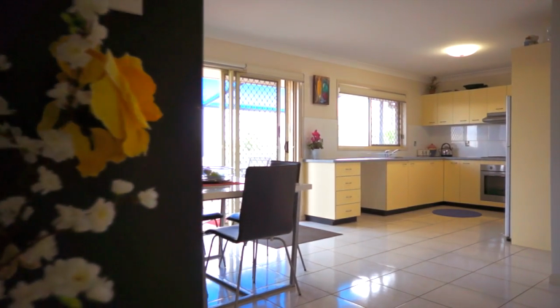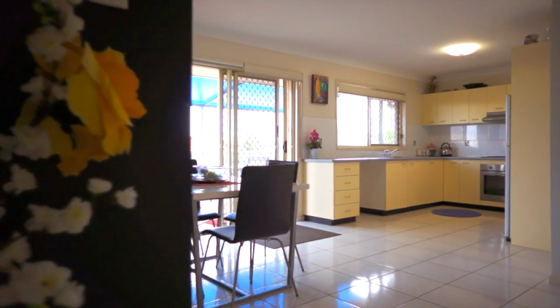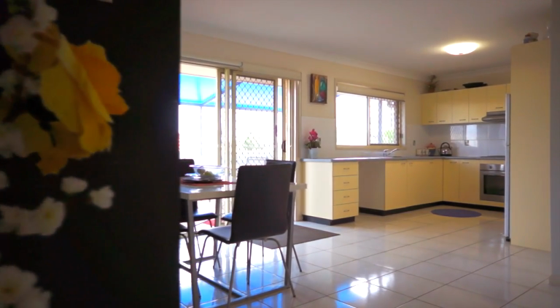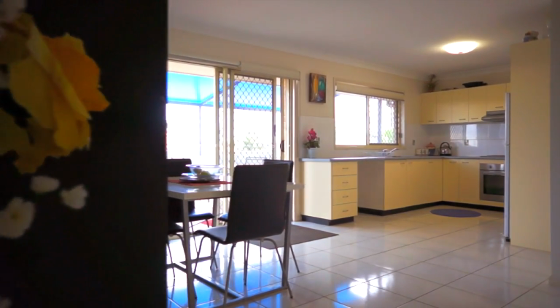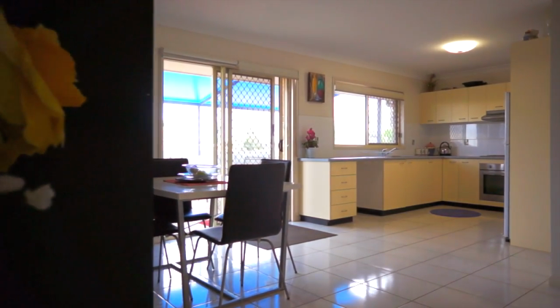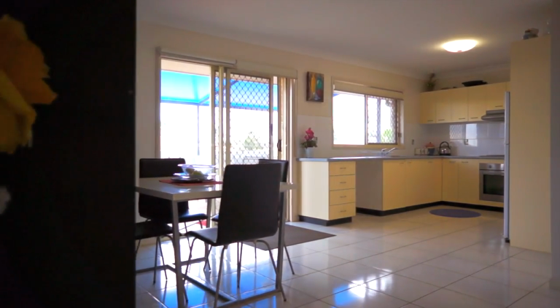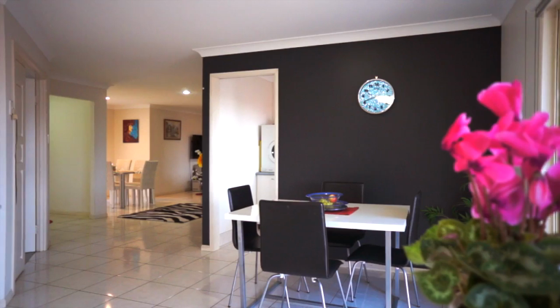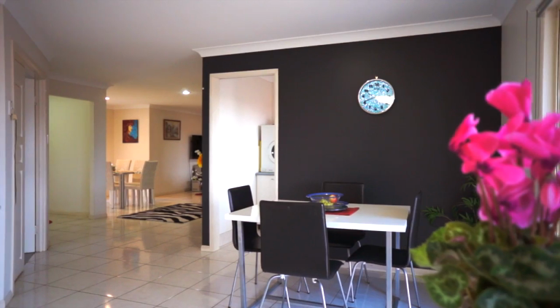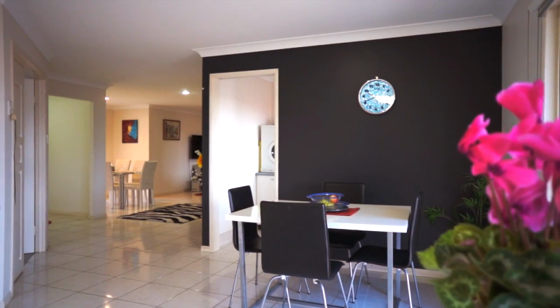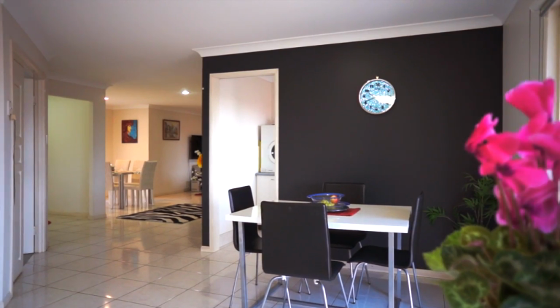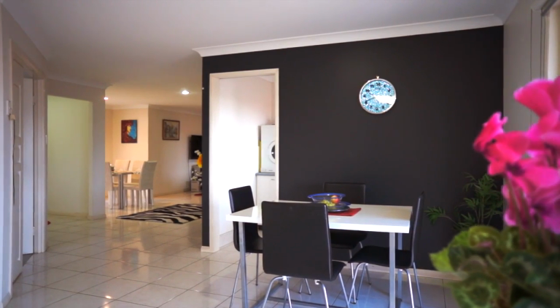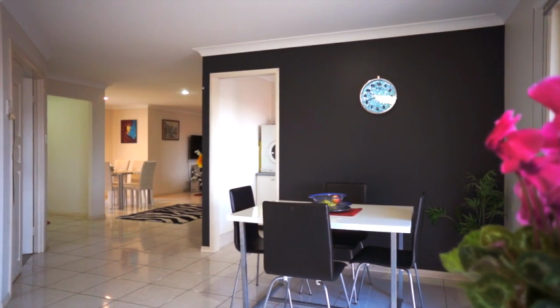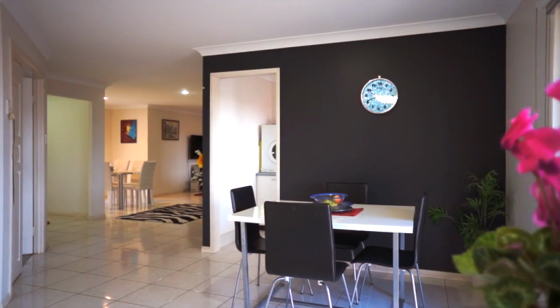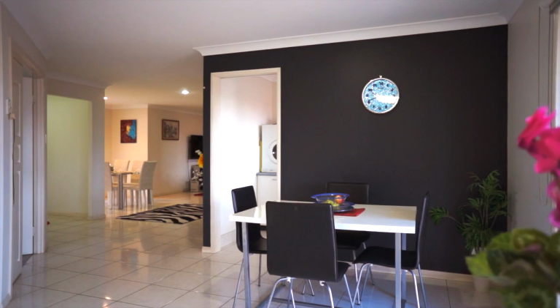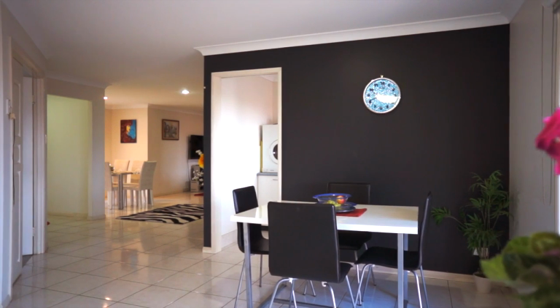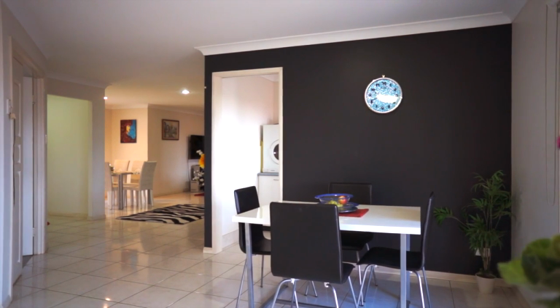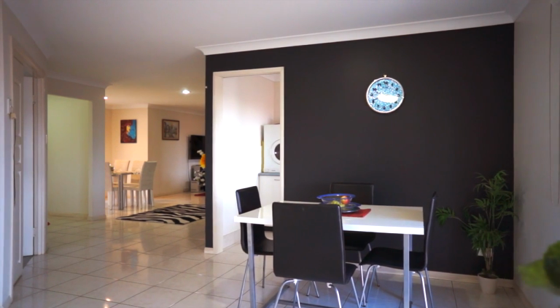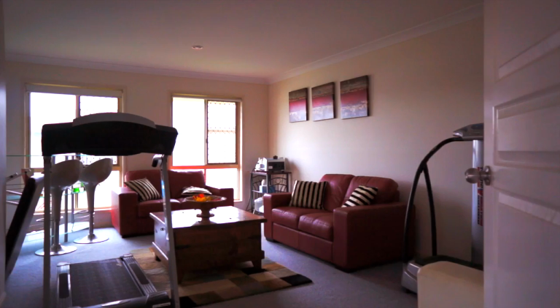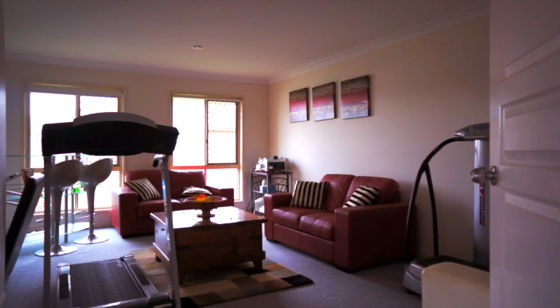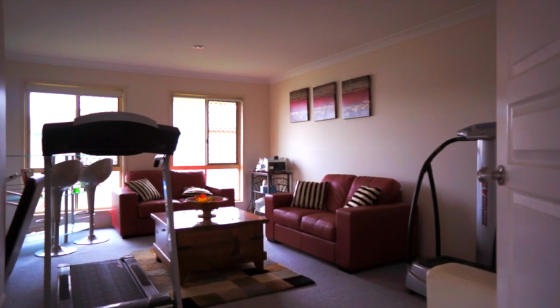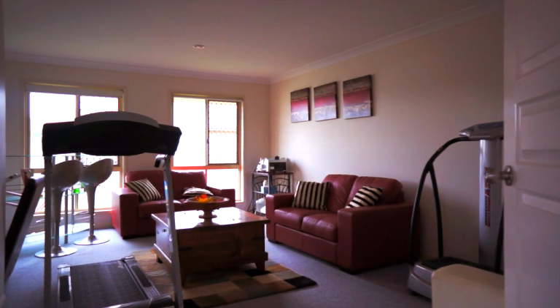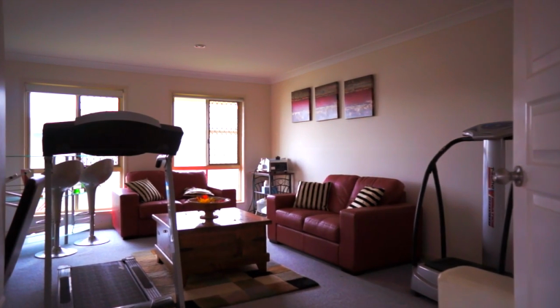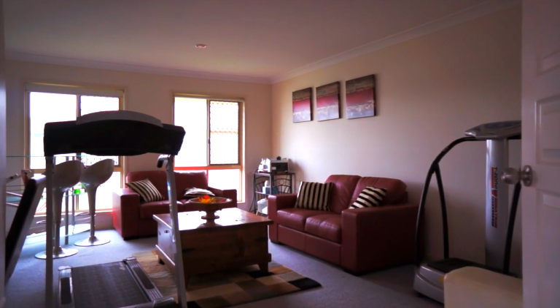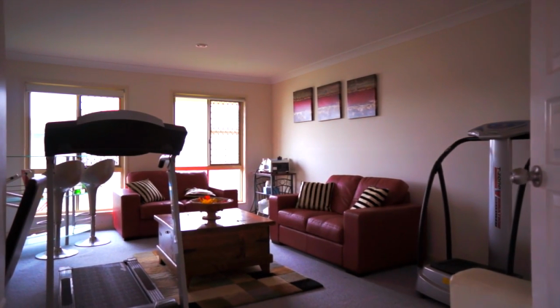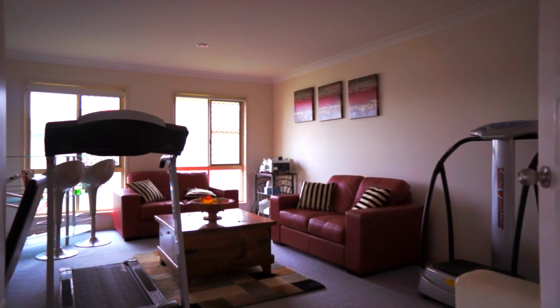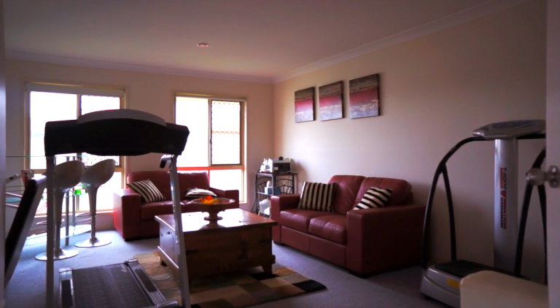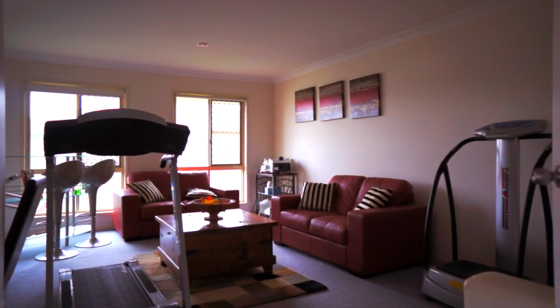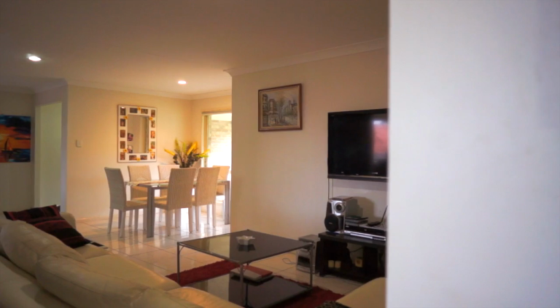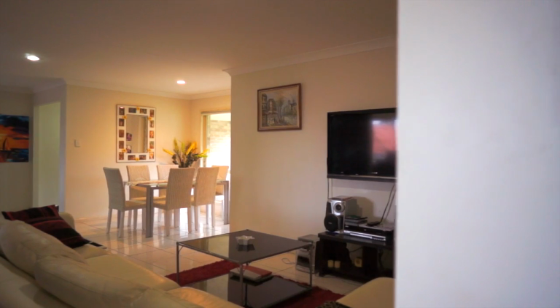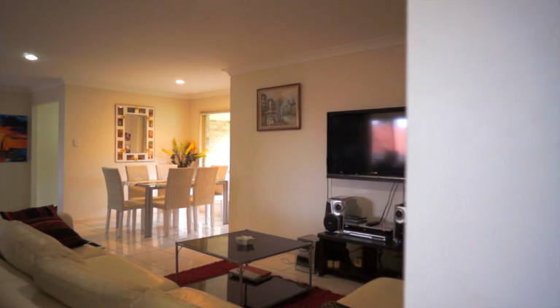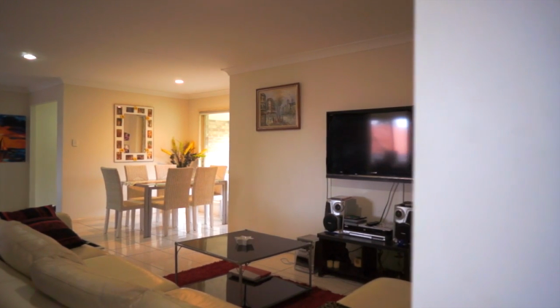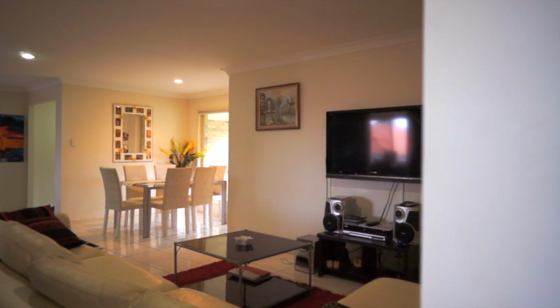This home enjoys a tremendous amount of space with open plan living plus separate carpeted living room and large tiled family area.